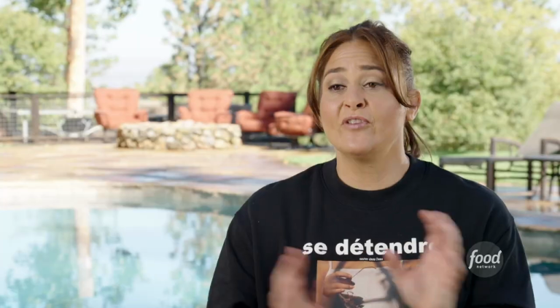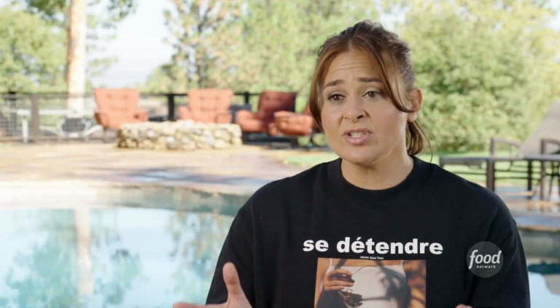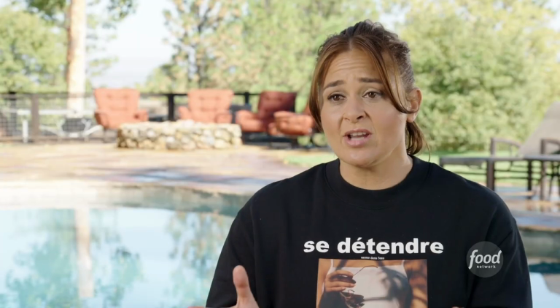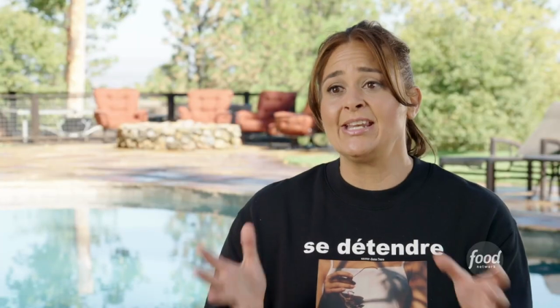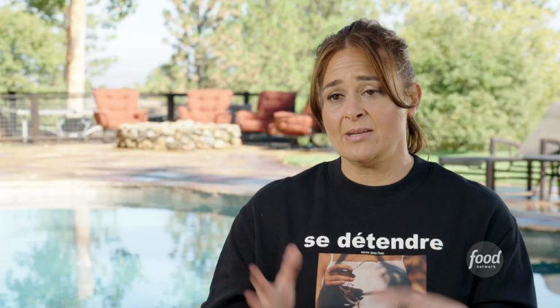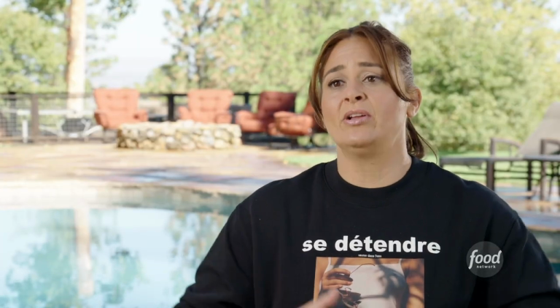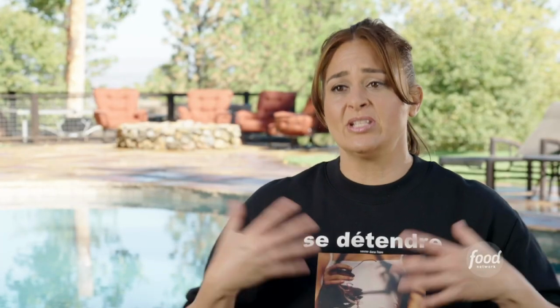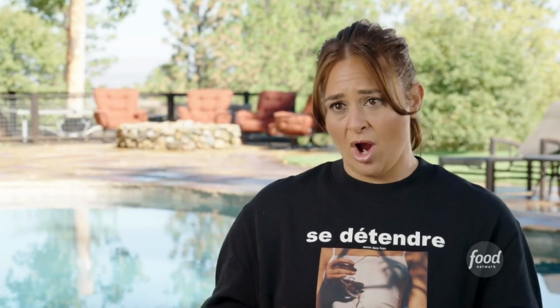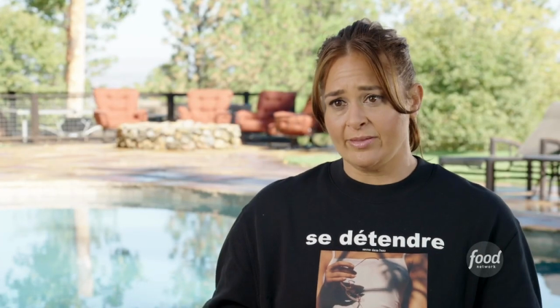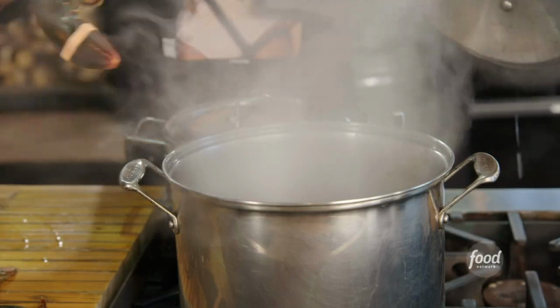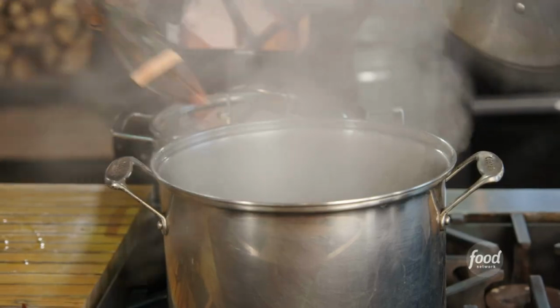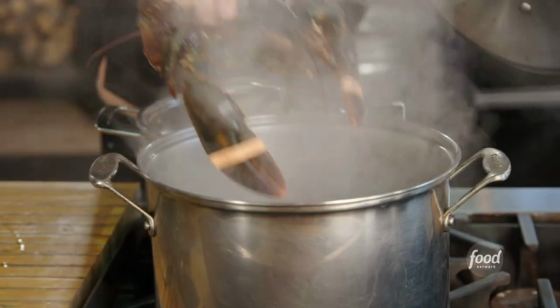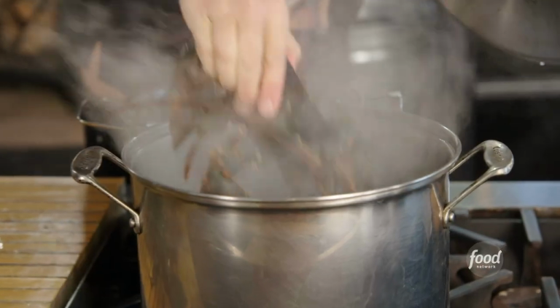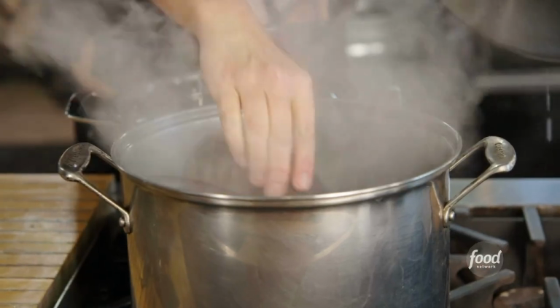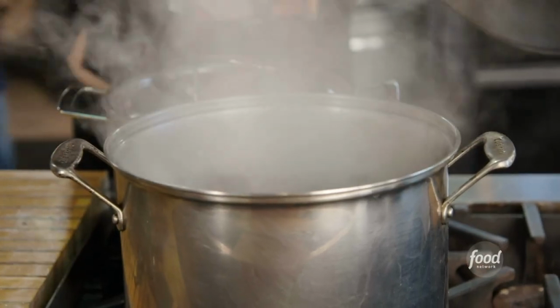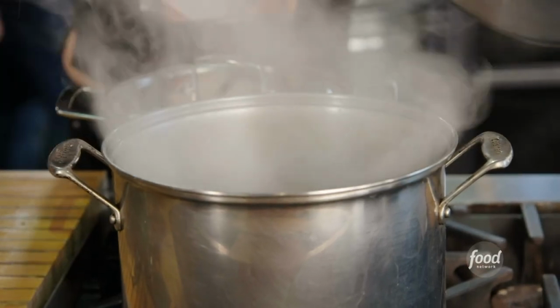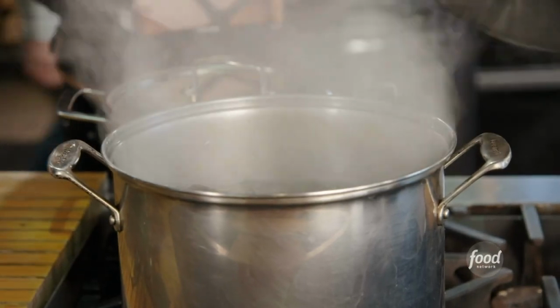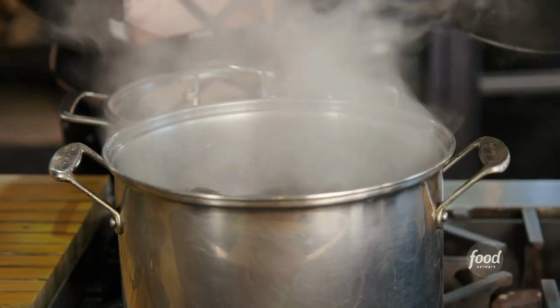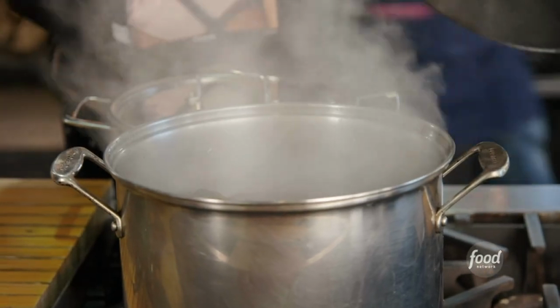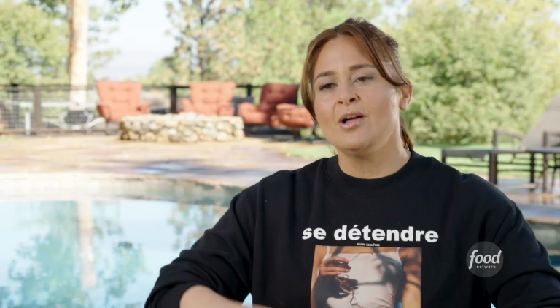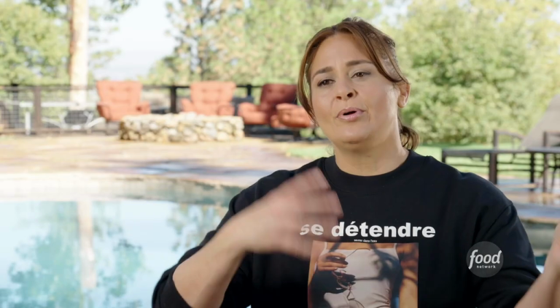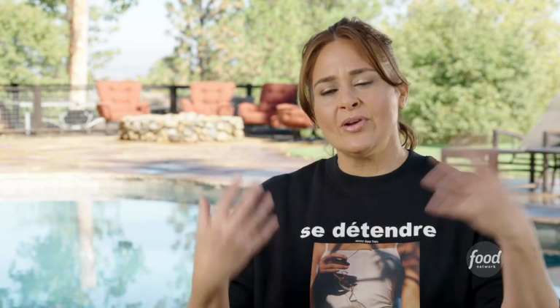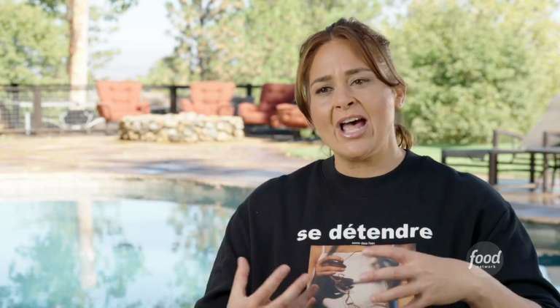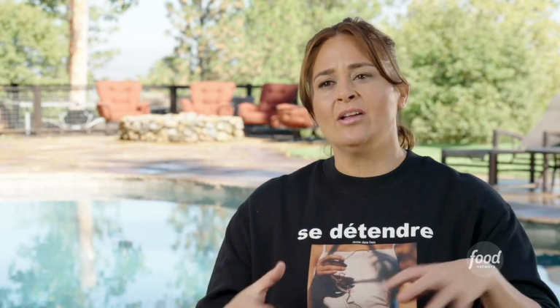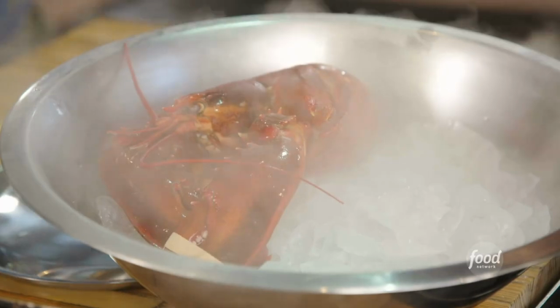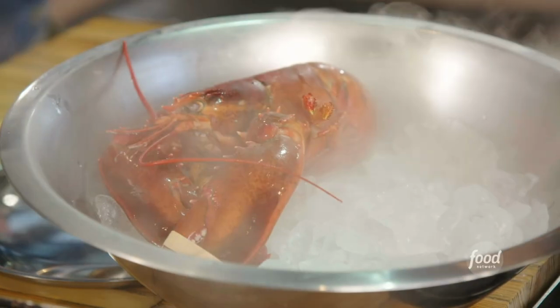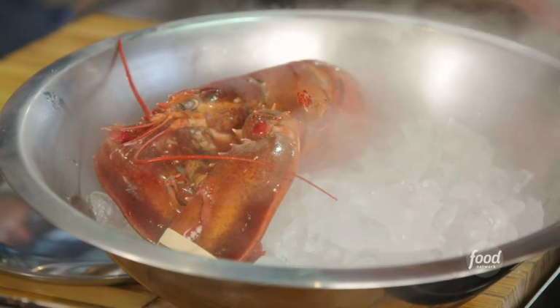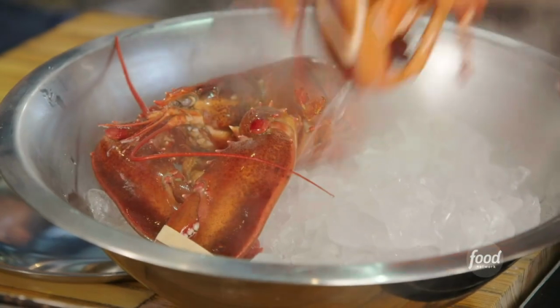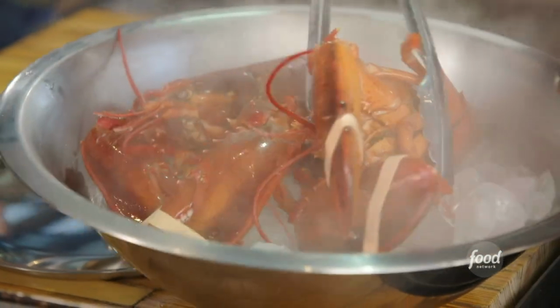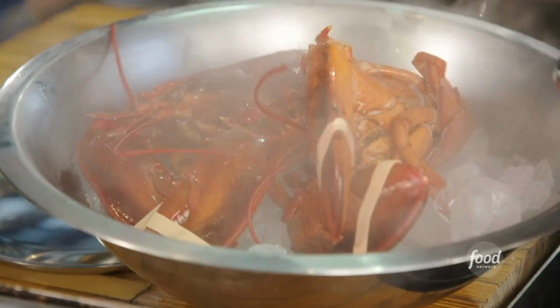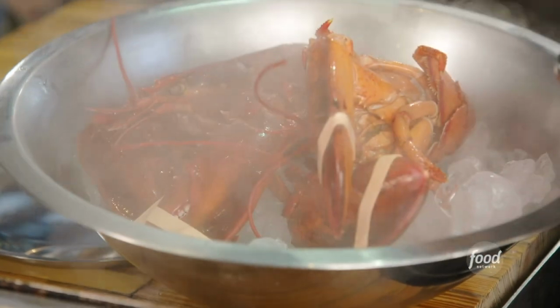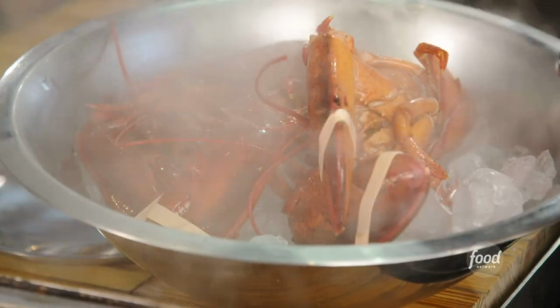First, I need to build this broth. I par-cook the lobster in just boiling water, pull those out, throw them into an ice bath, and let them cool.